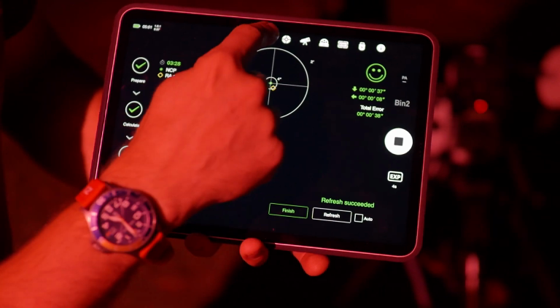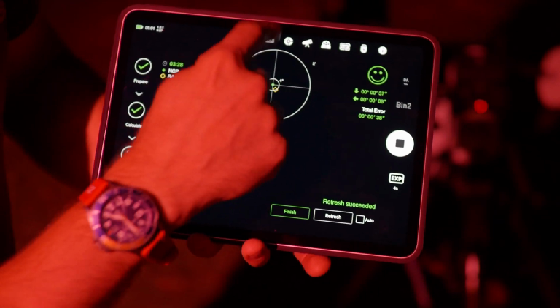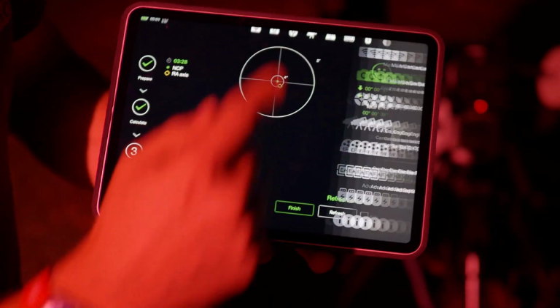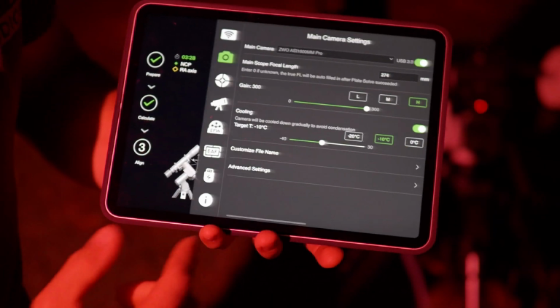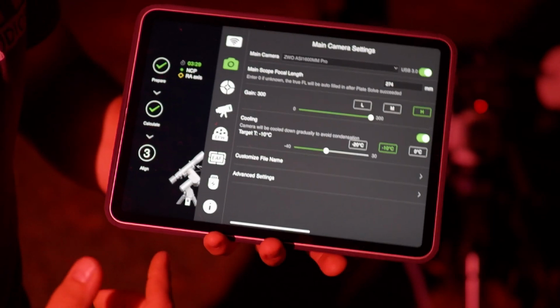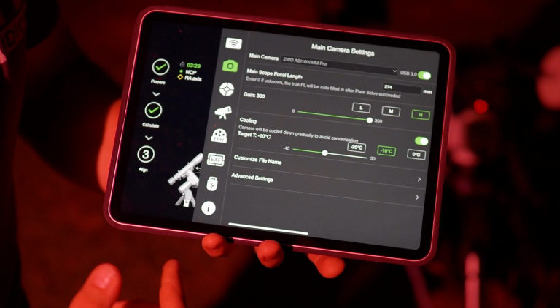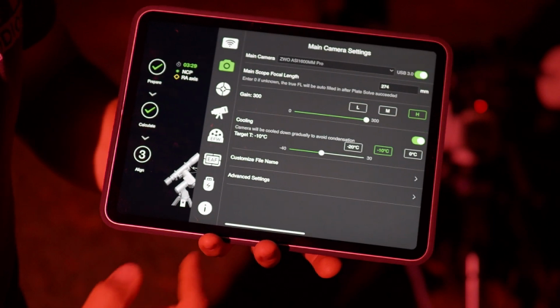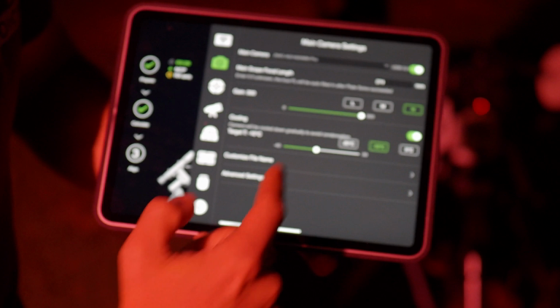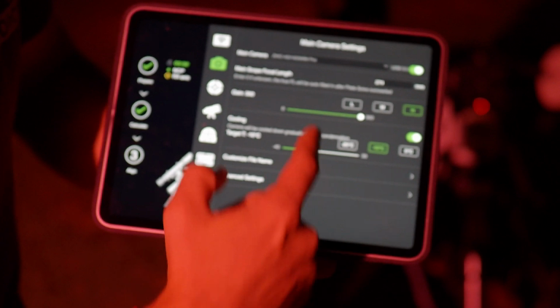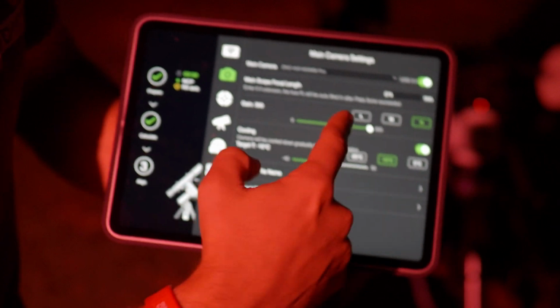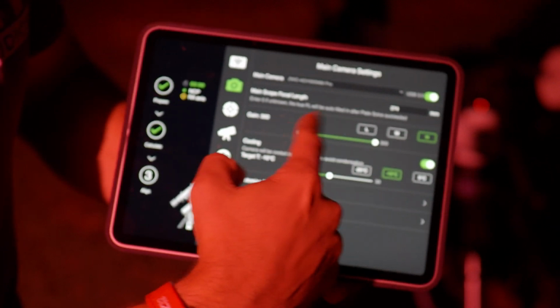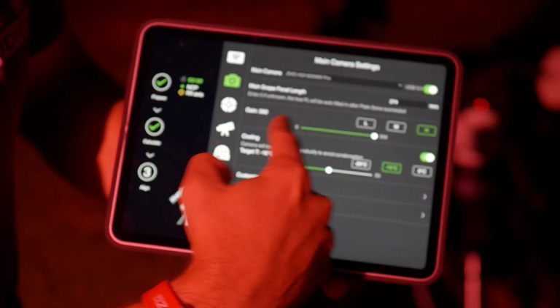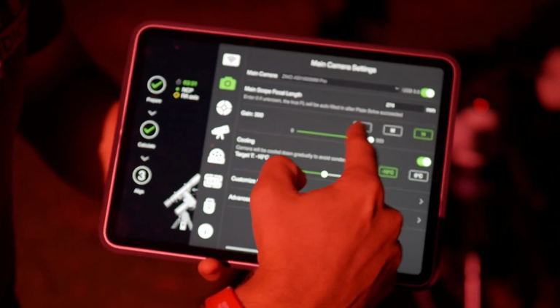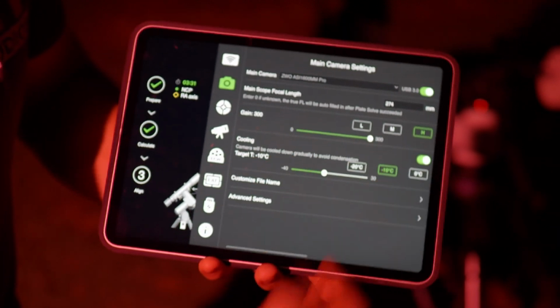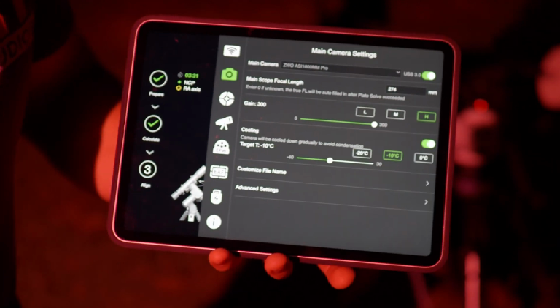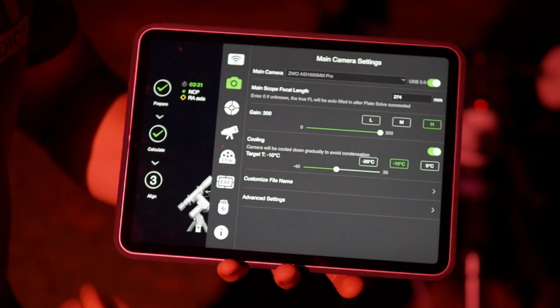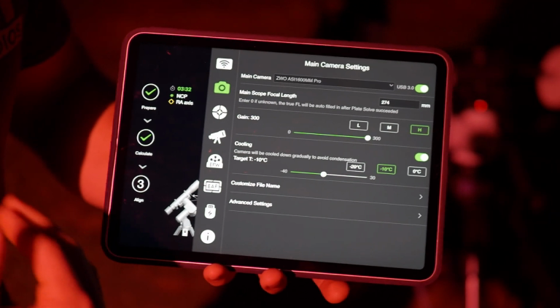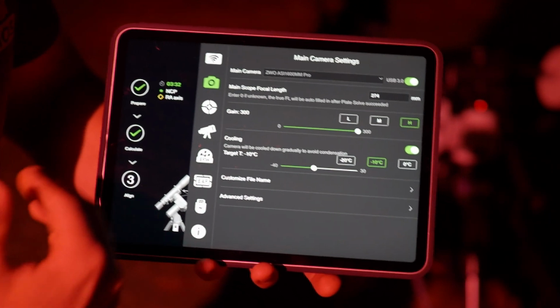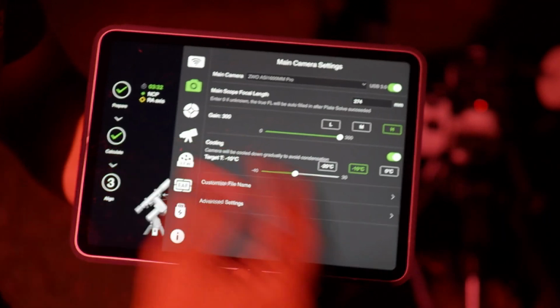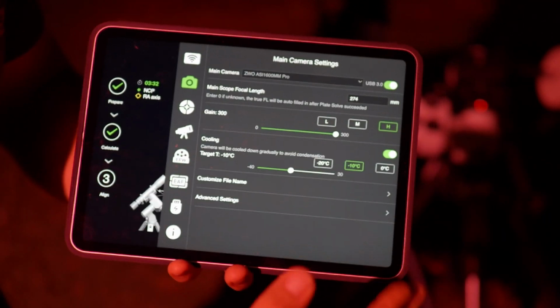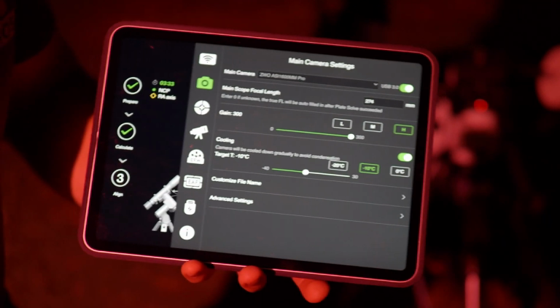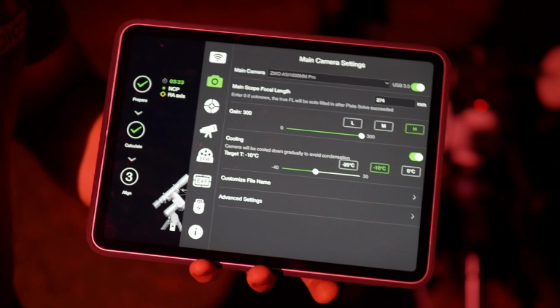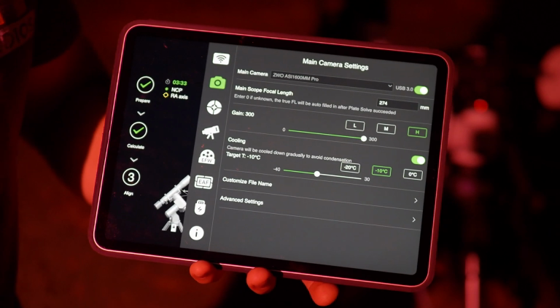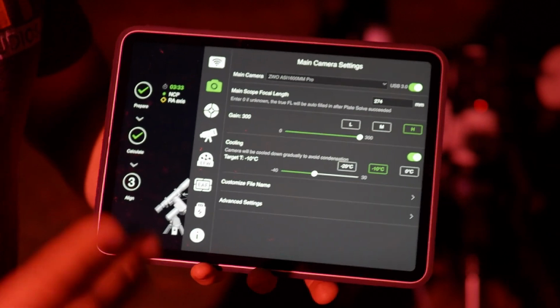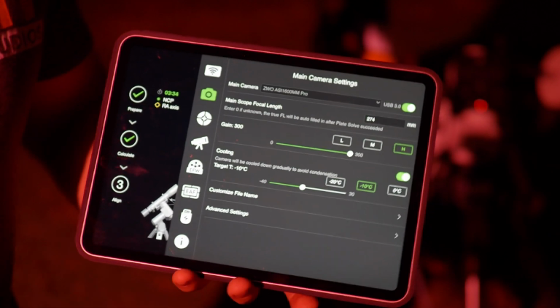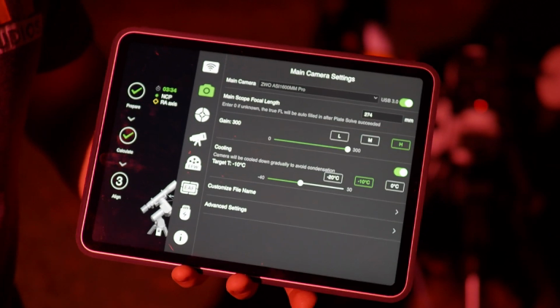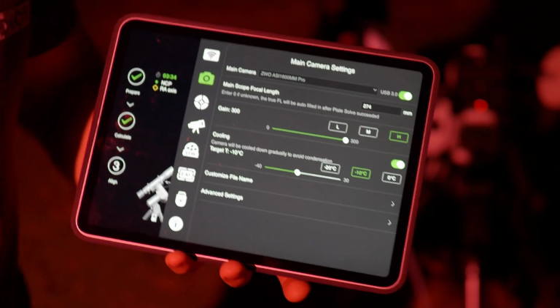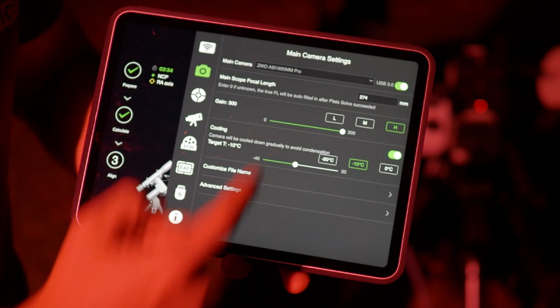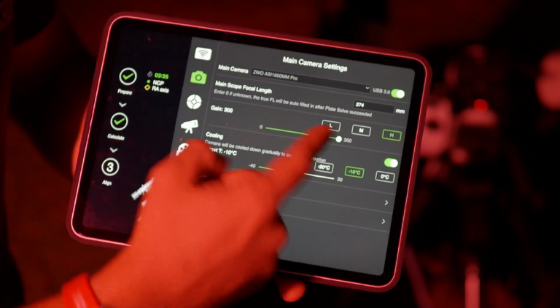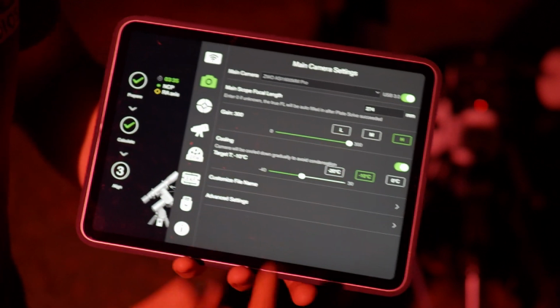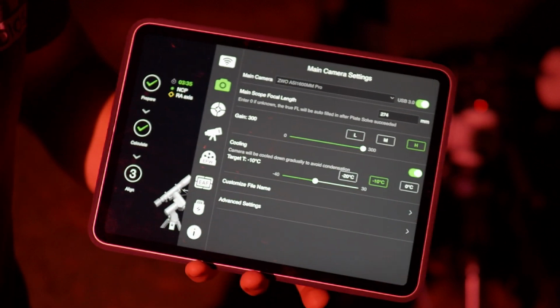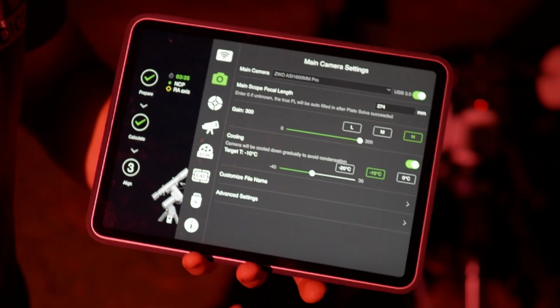We can go into the camera settings and increase the gain — push that gain all the way up. If you're not getting enough stars, that's a great thing to do.